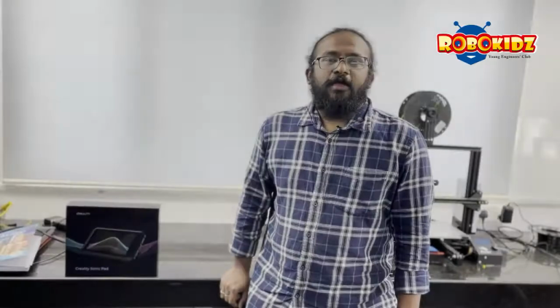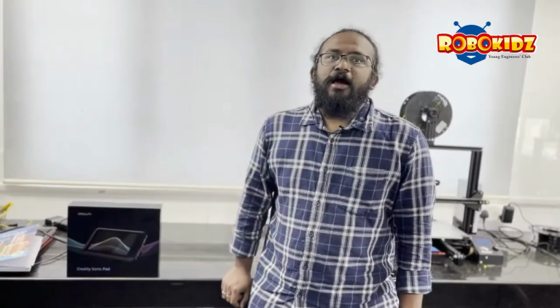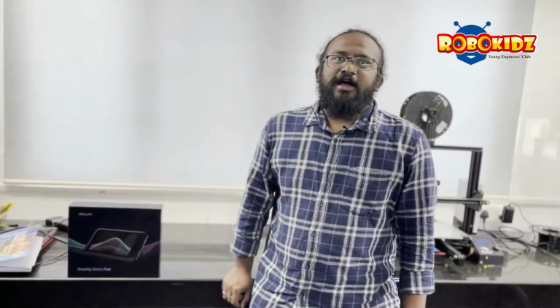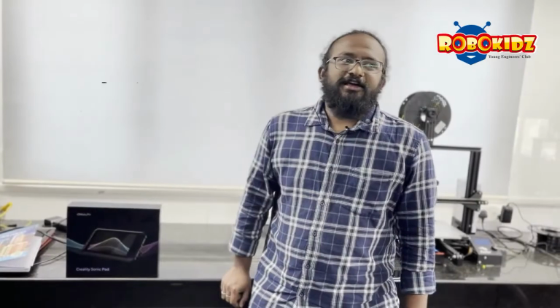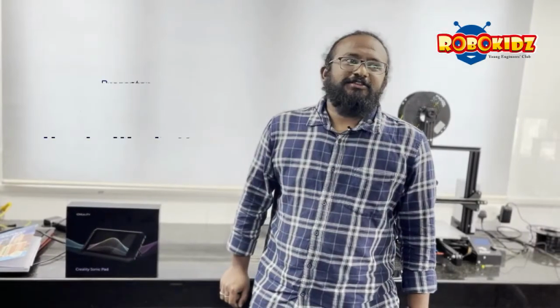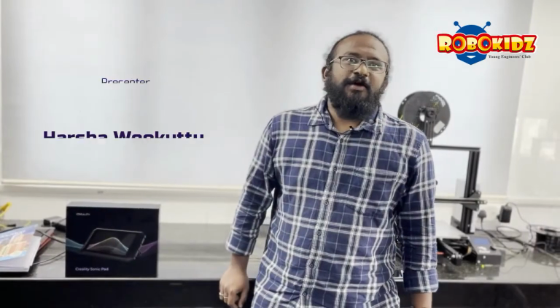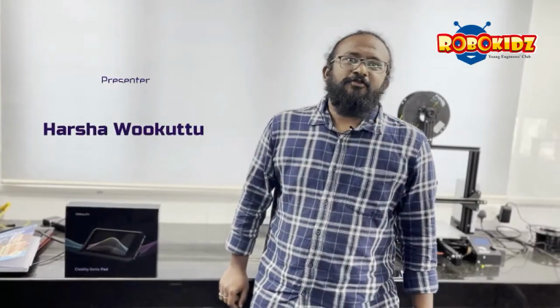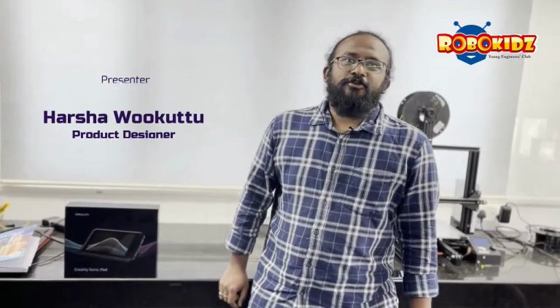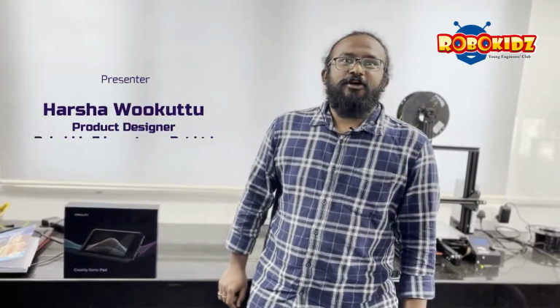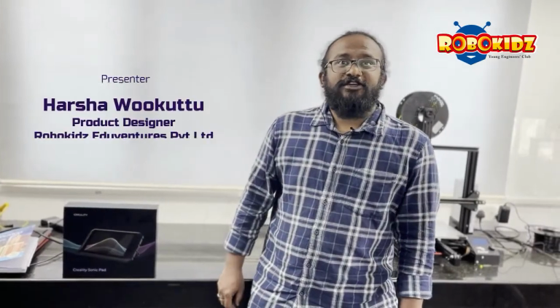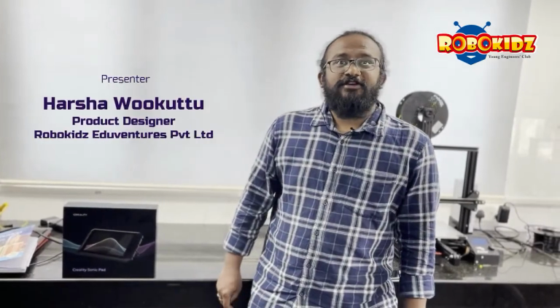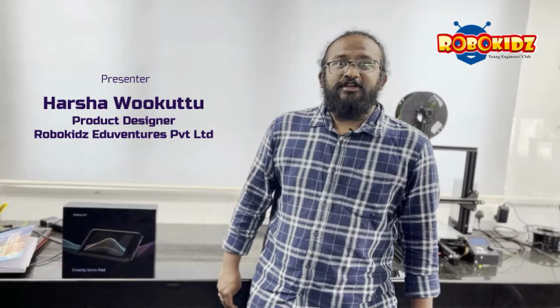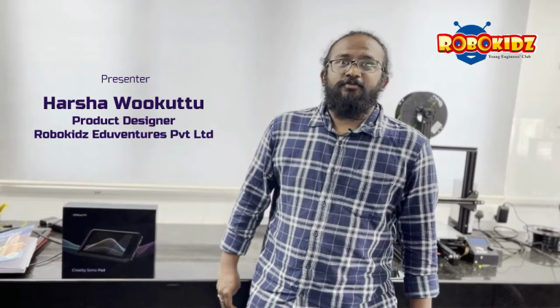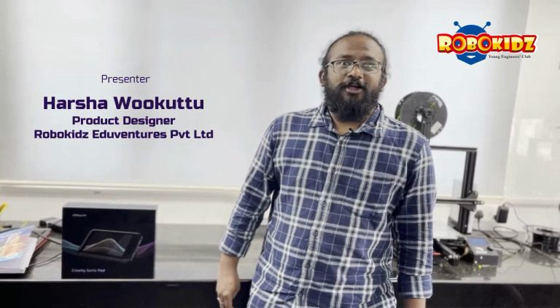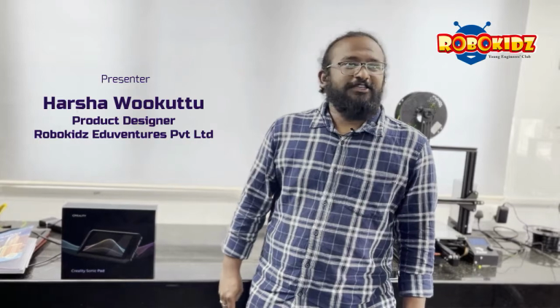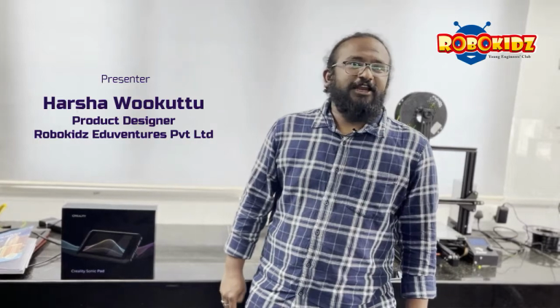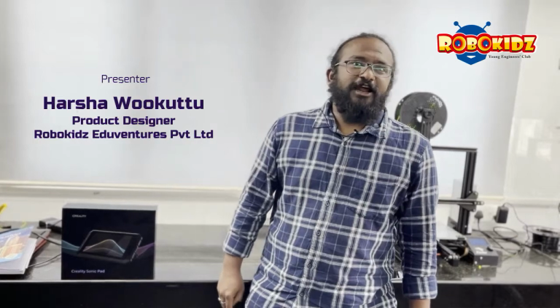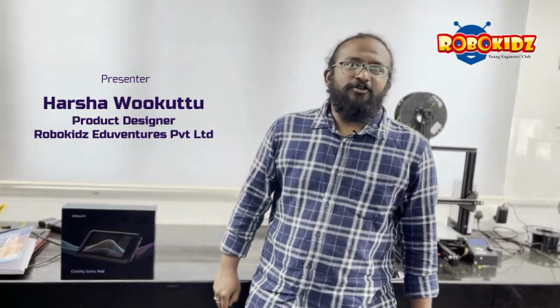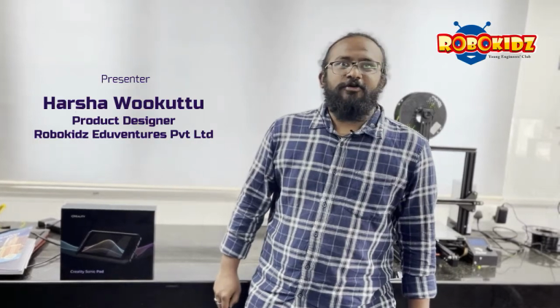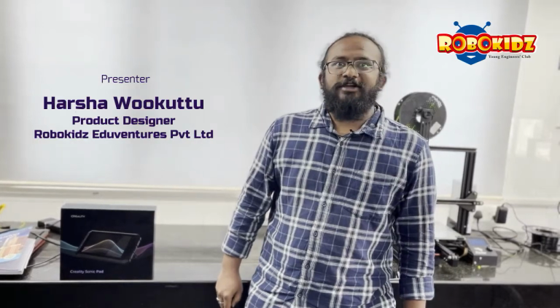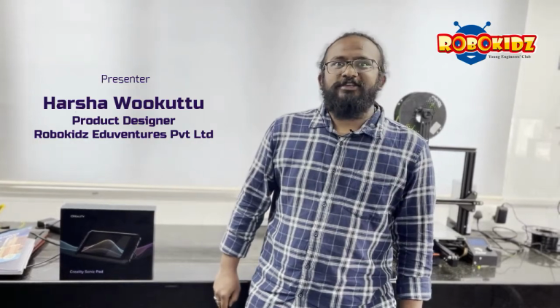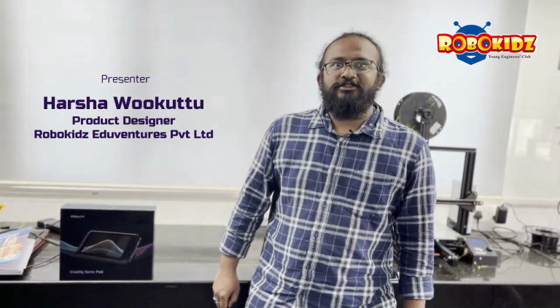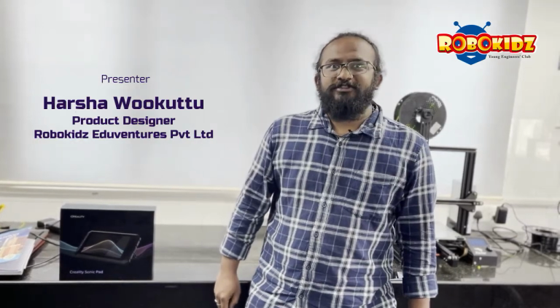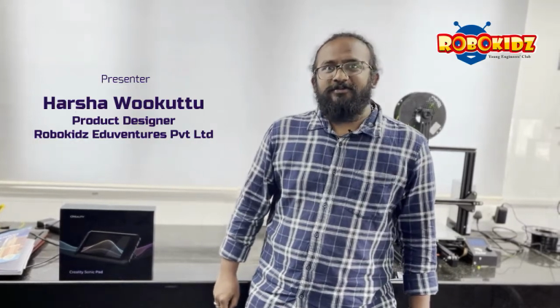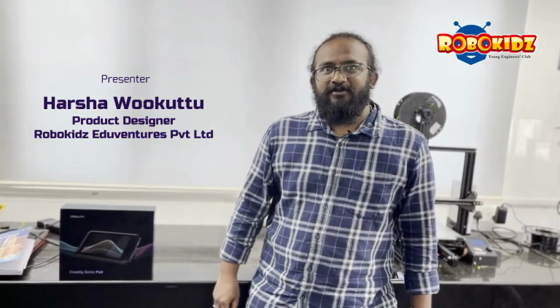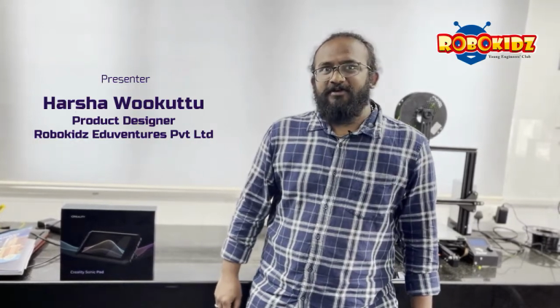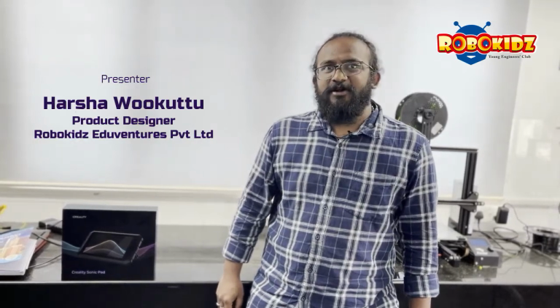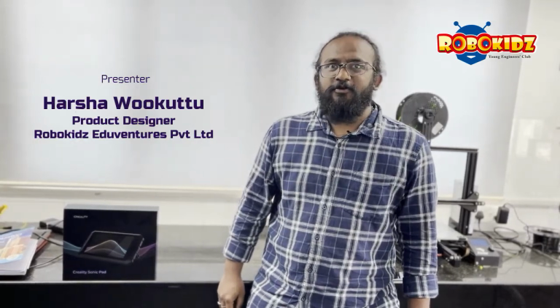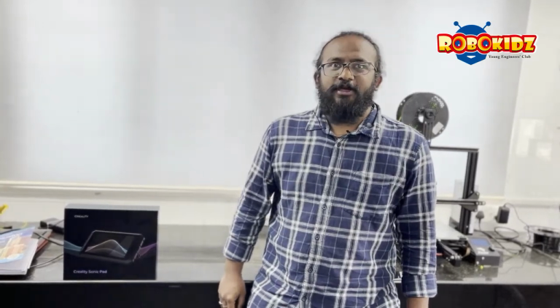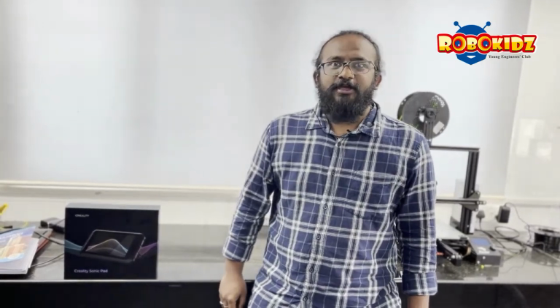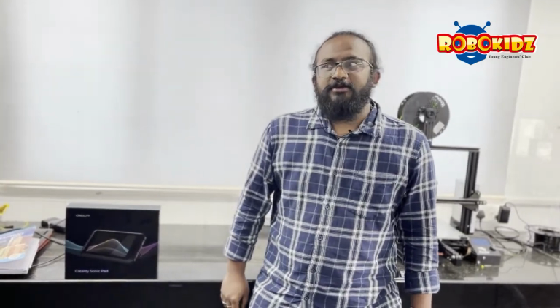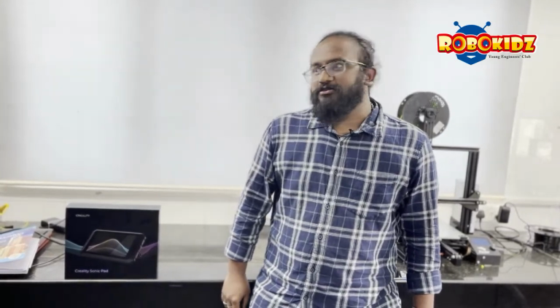Hi guys, I am Ukottu Harshavardhan, product designer at RoboKids, Ajuventure Pvt Ltd, Pune.